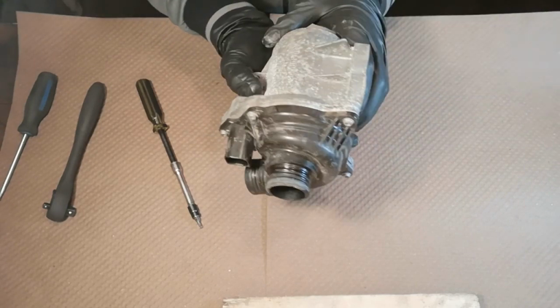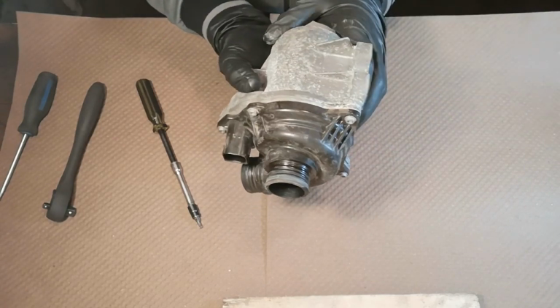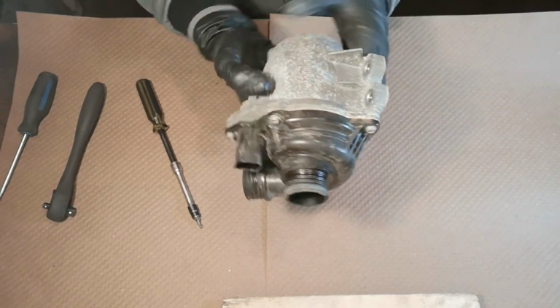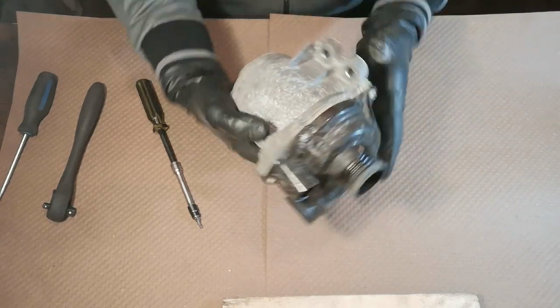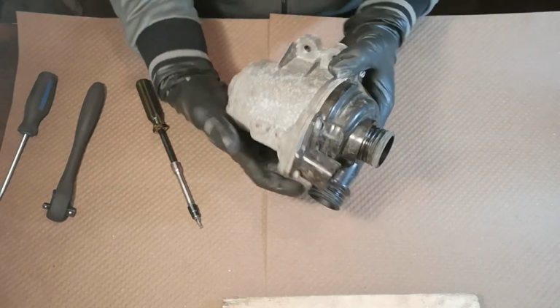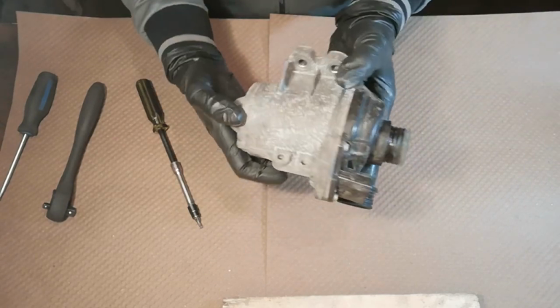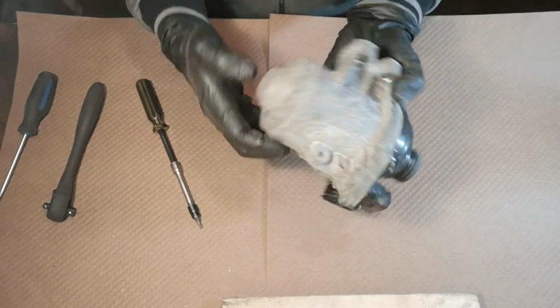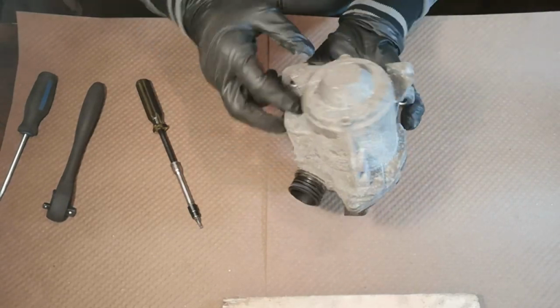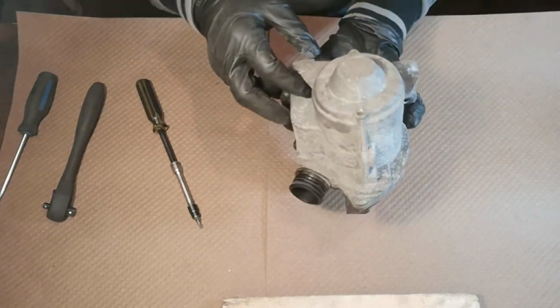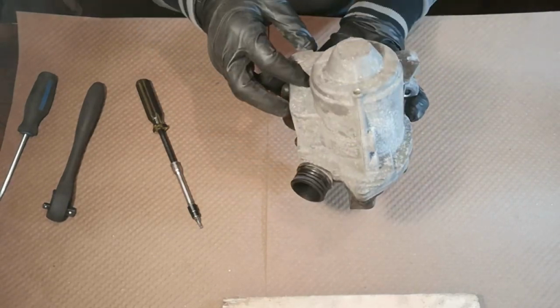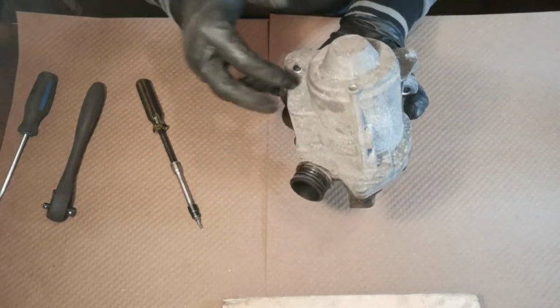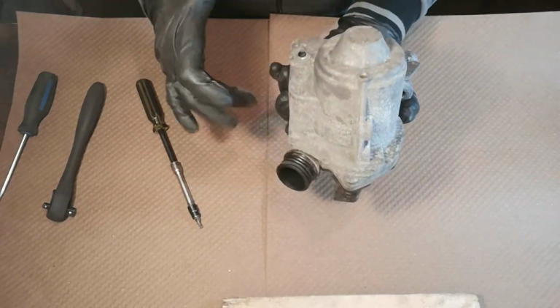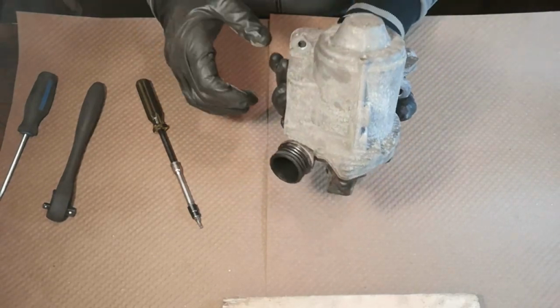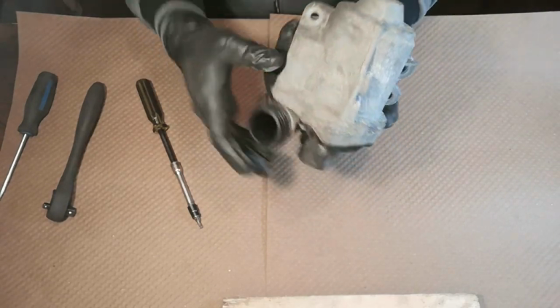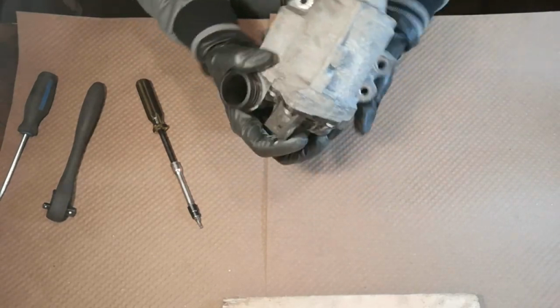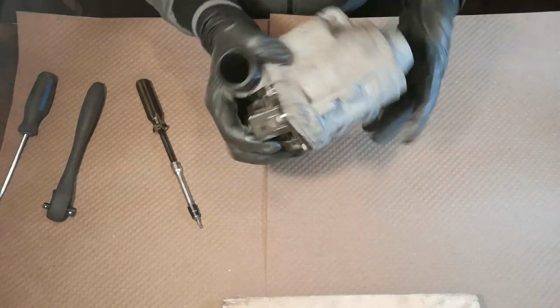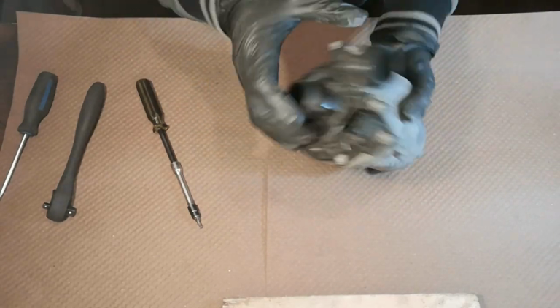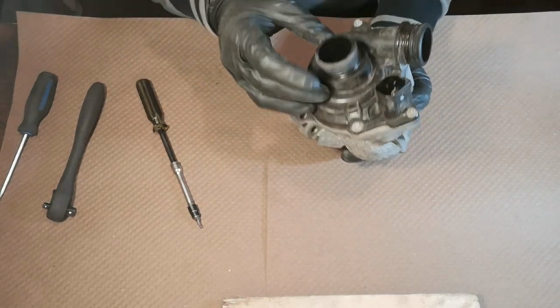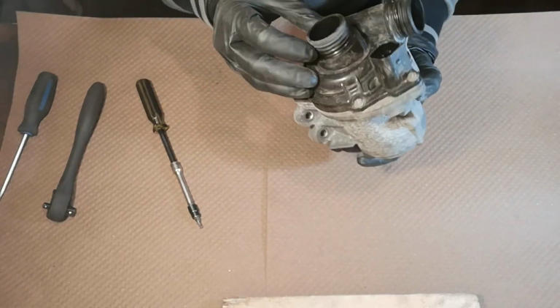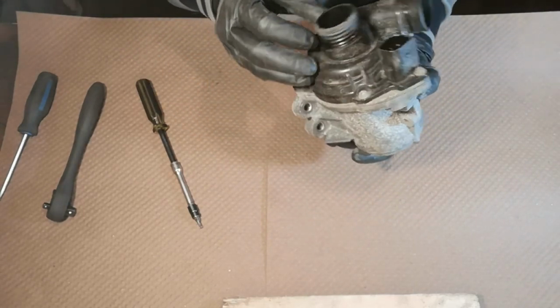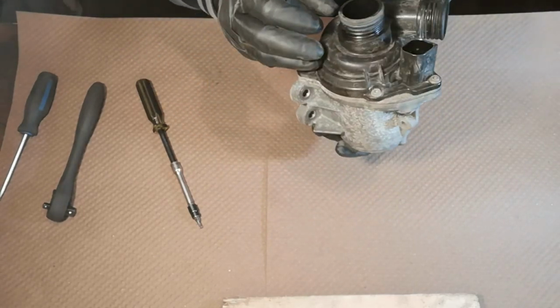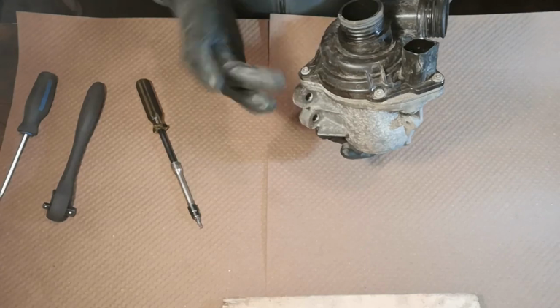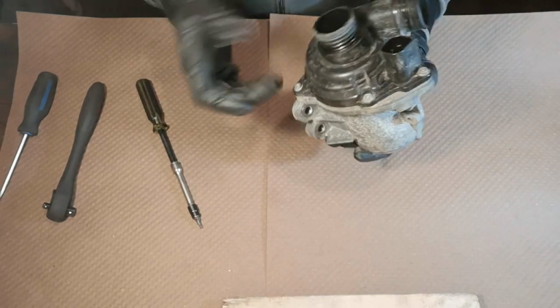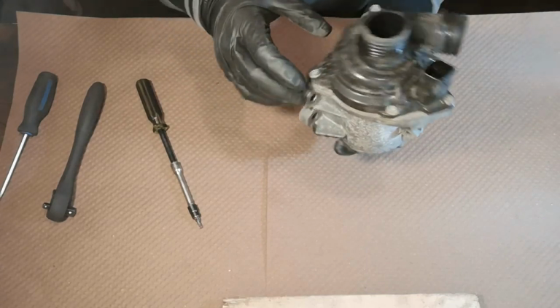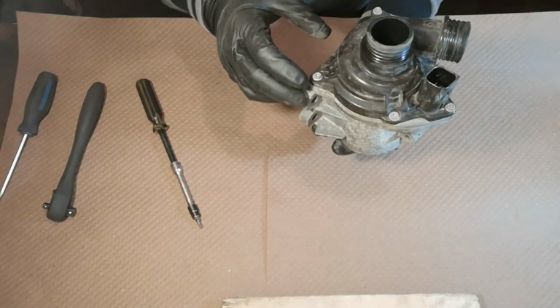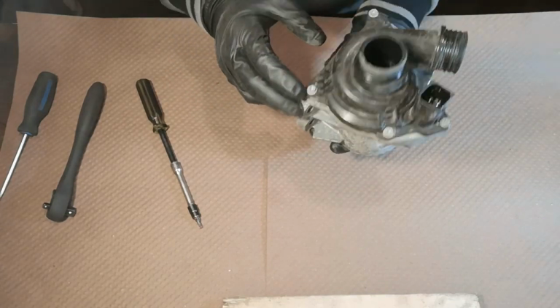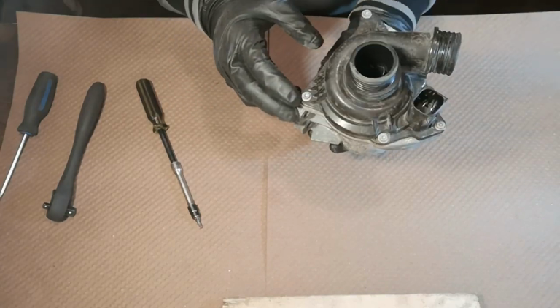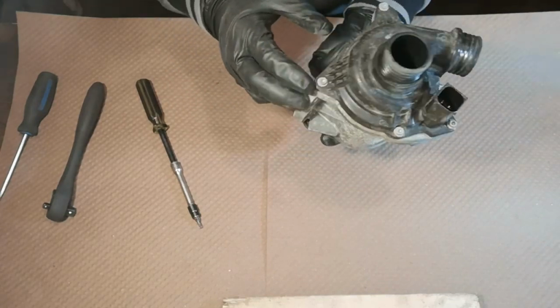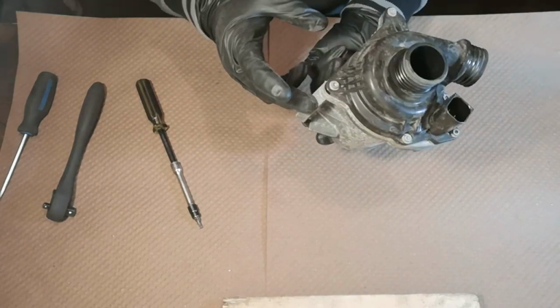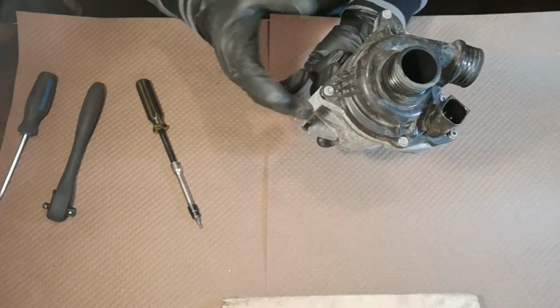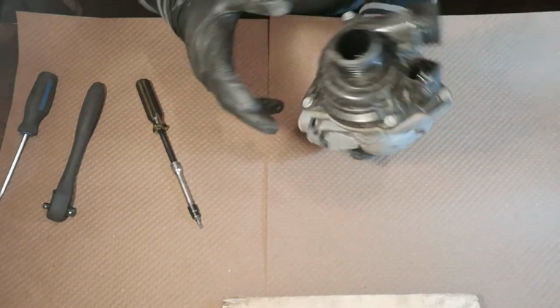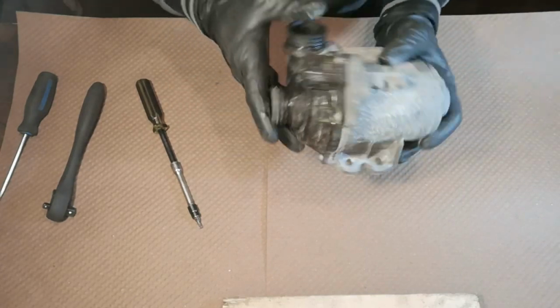So this is the Continental. Let's take it apart and maybe we'll find out why it keeps failing.